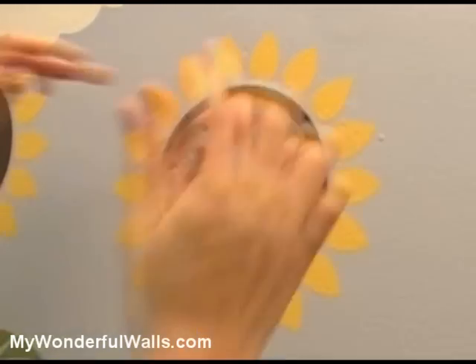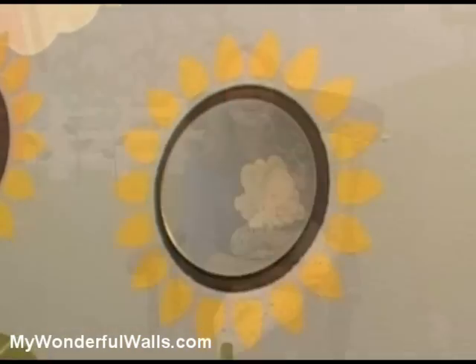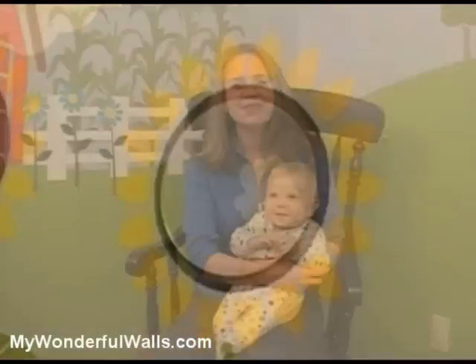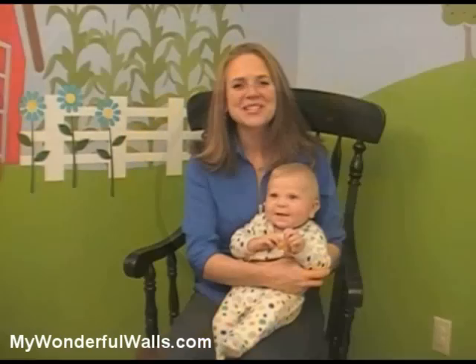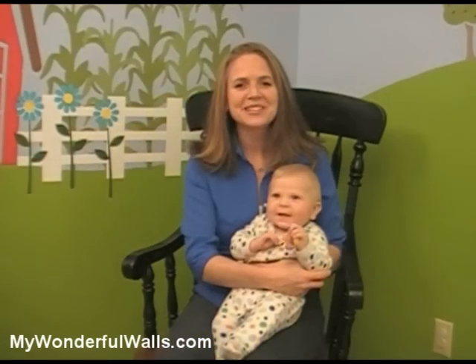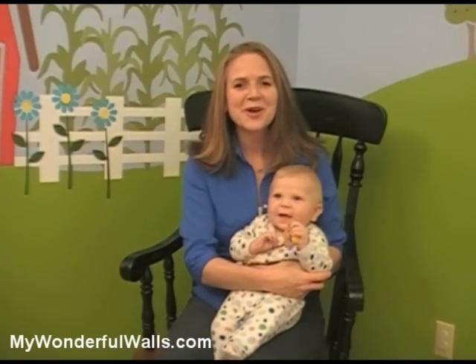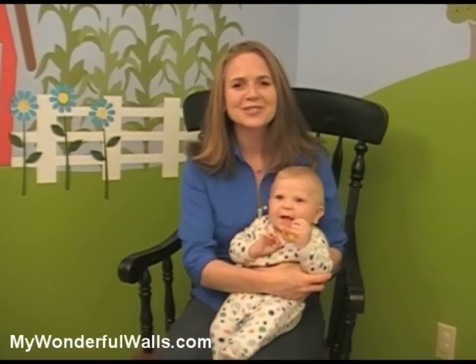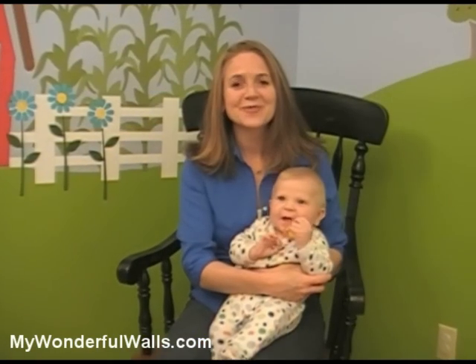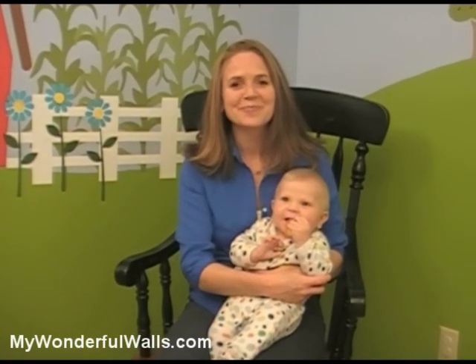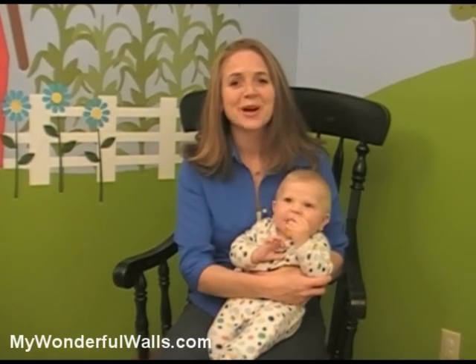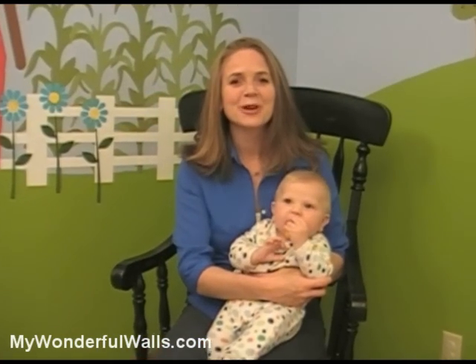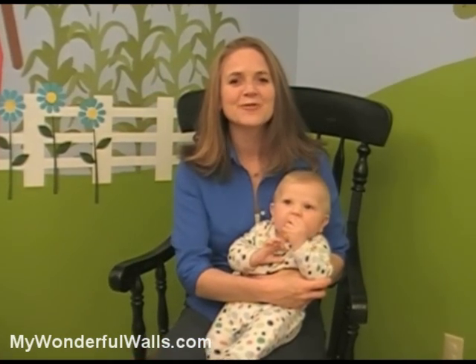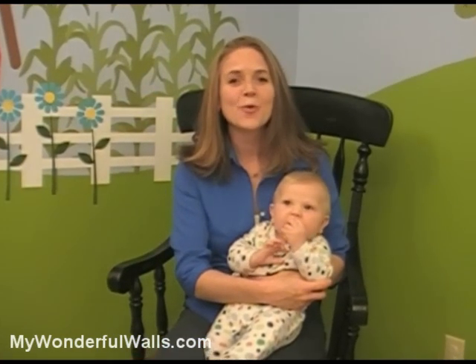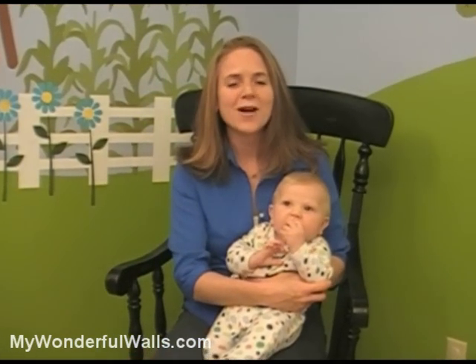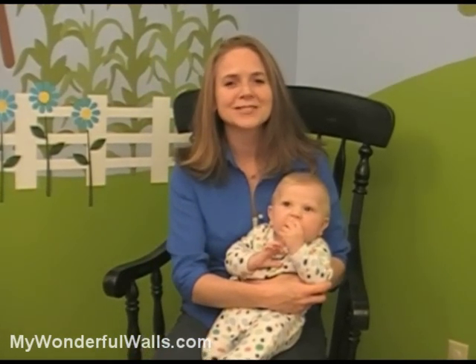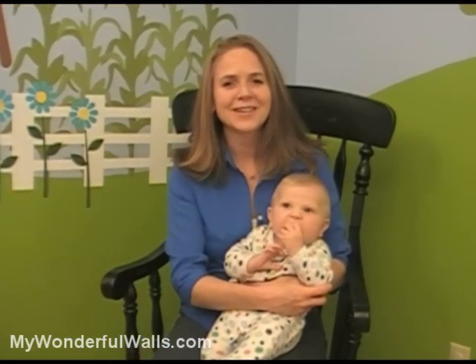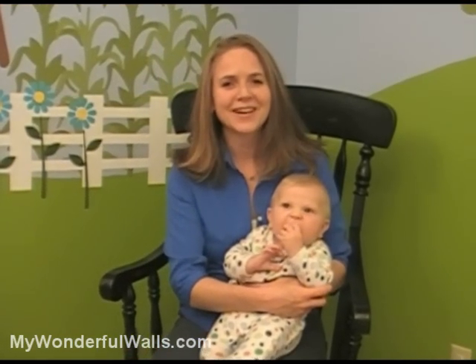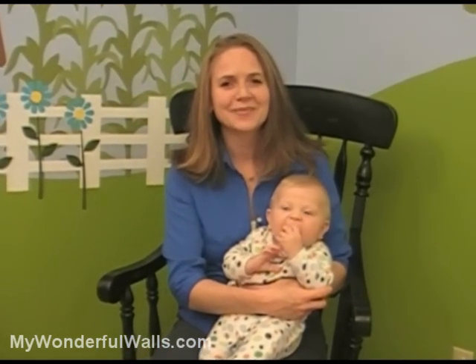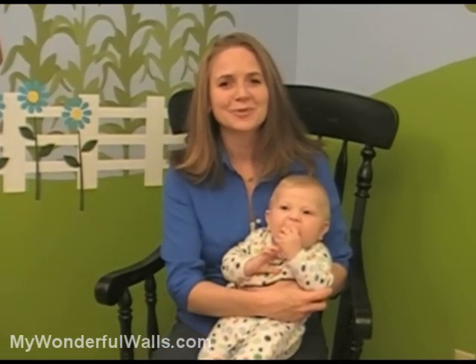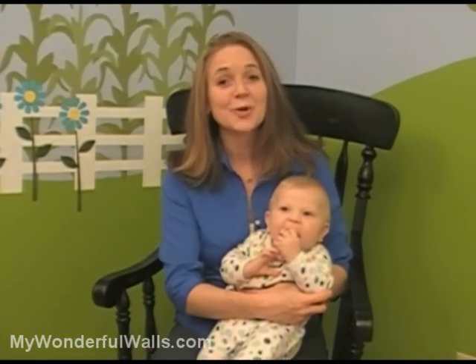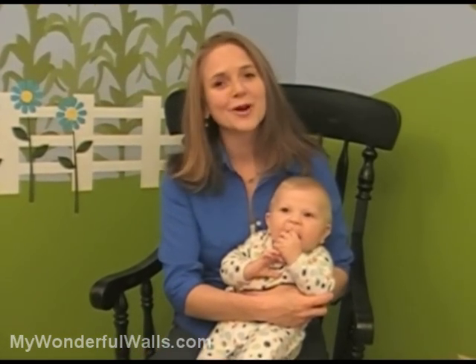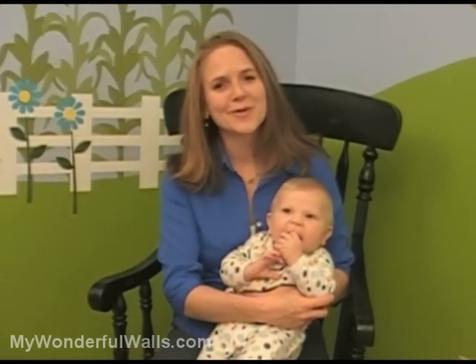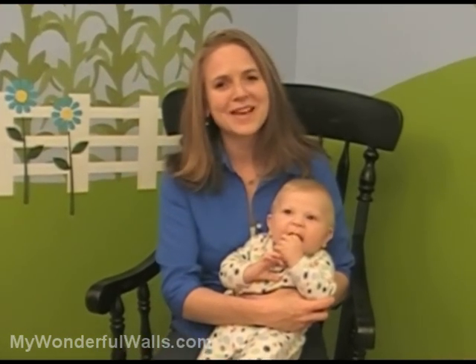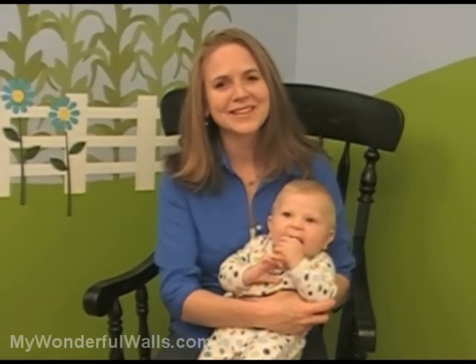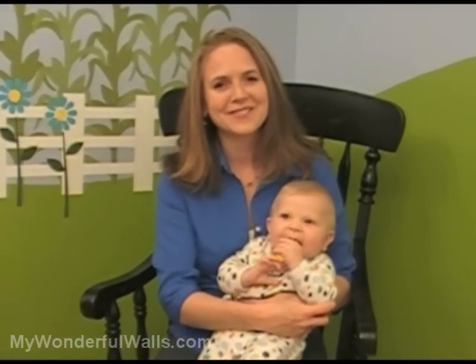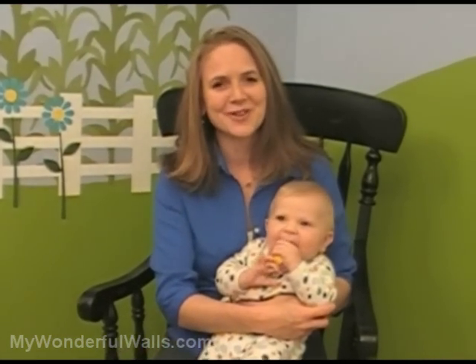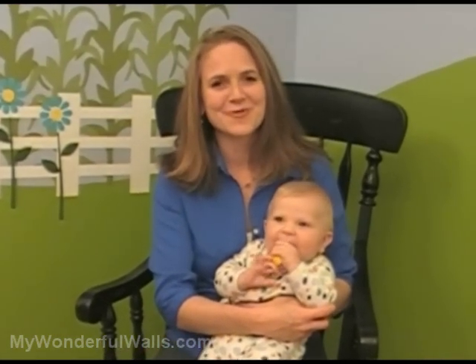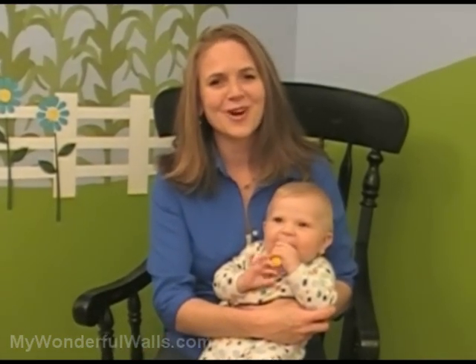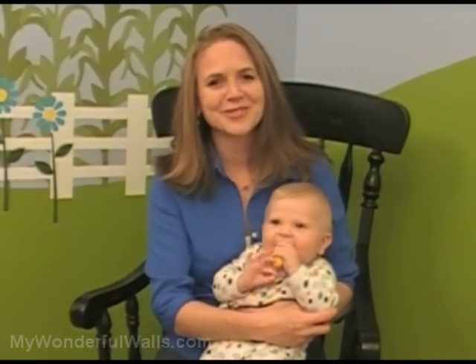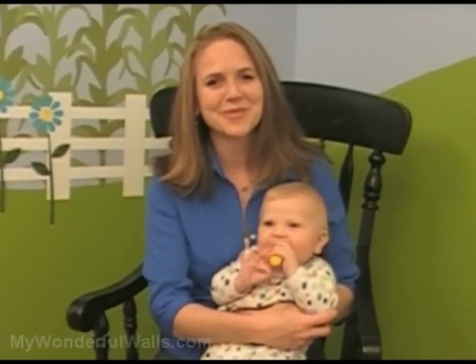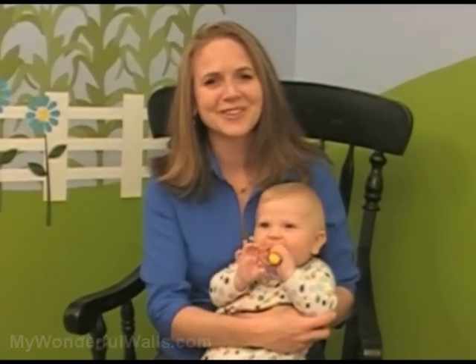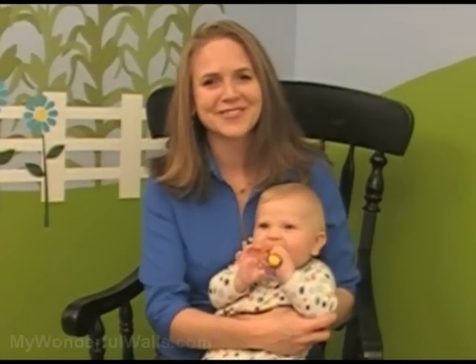I'm Stephanie Goins from MyWonderfulWalls.com, where we make it easy for your walls to be wonderful.